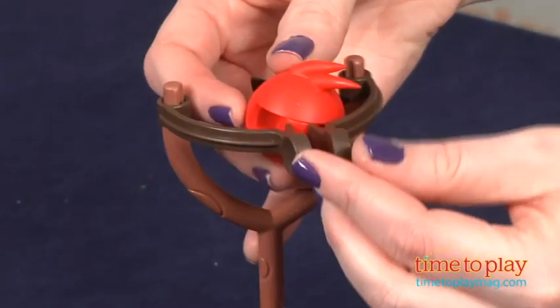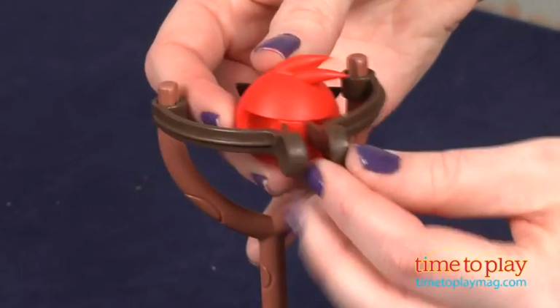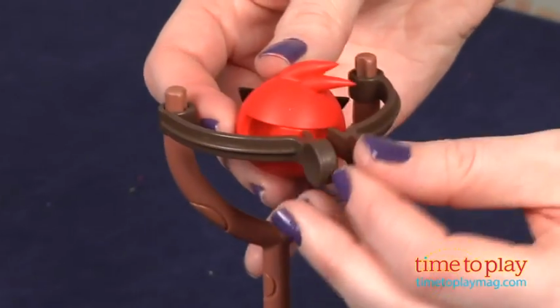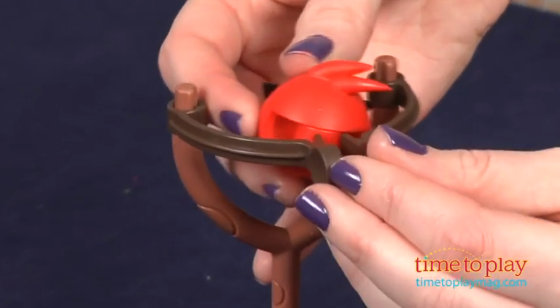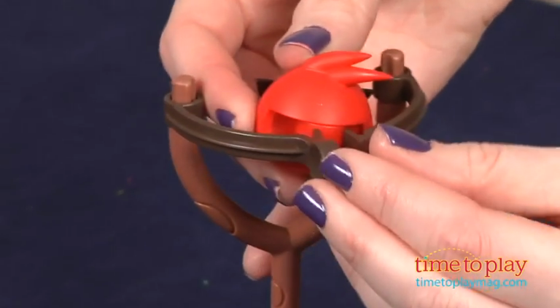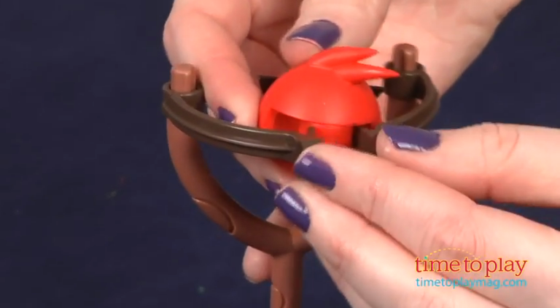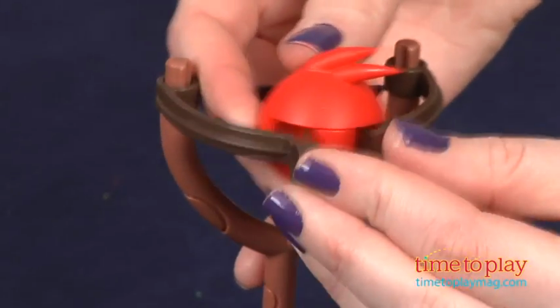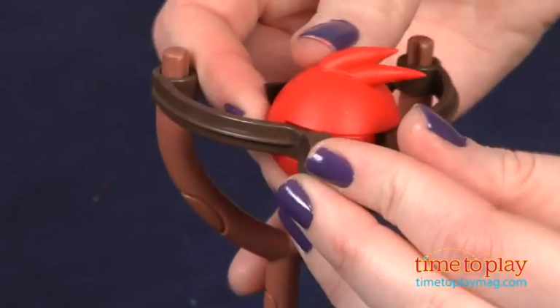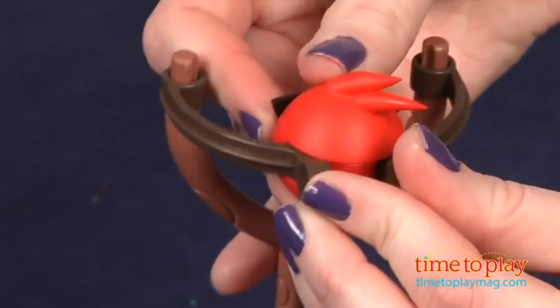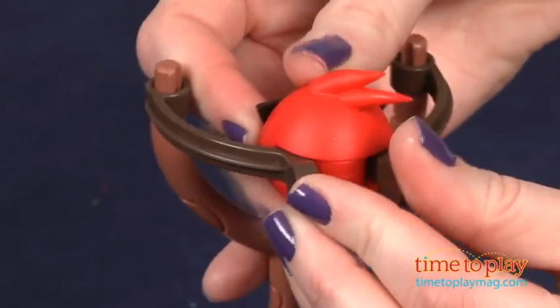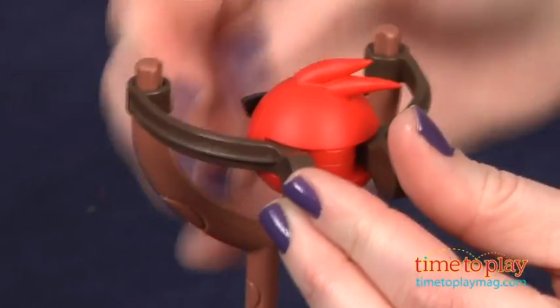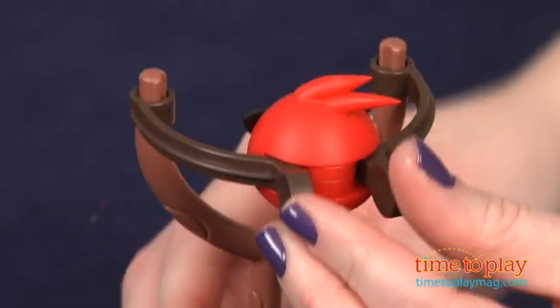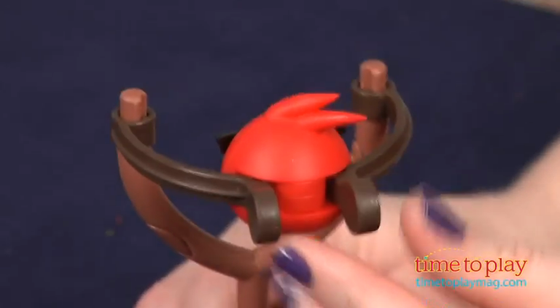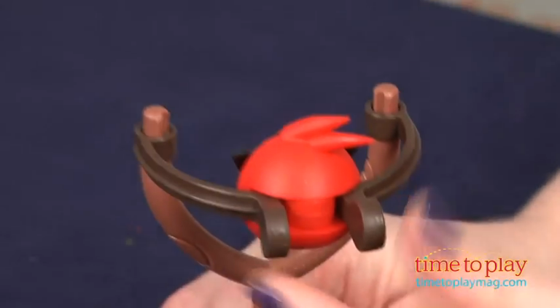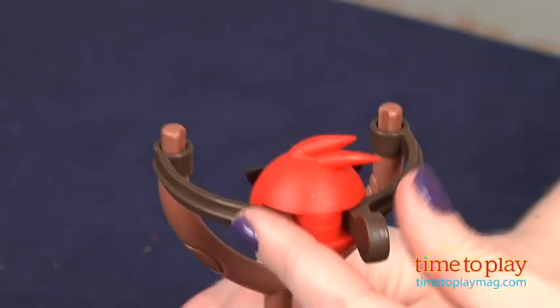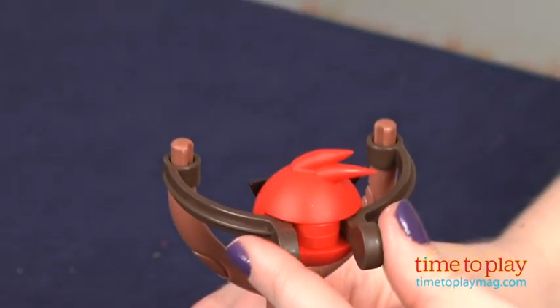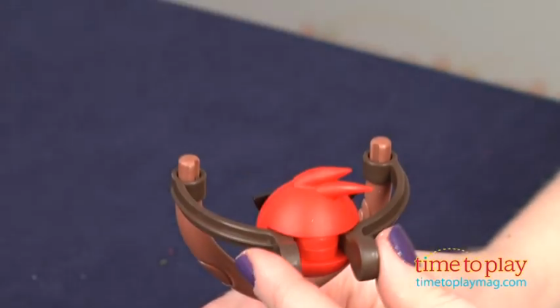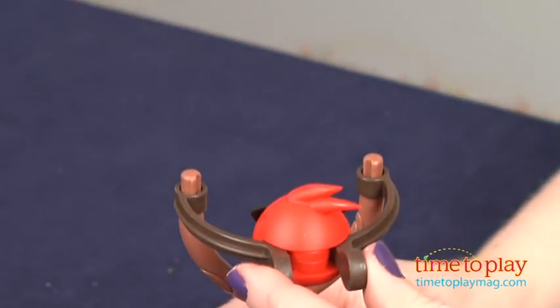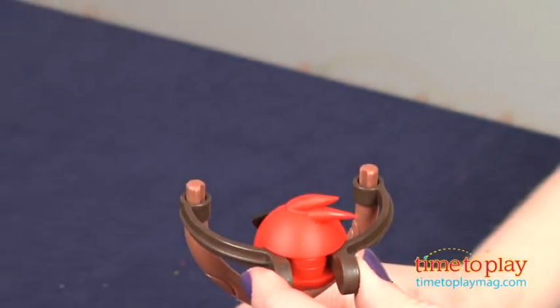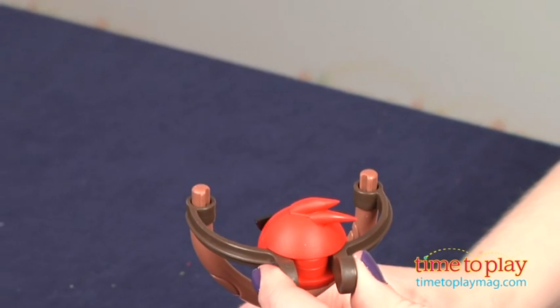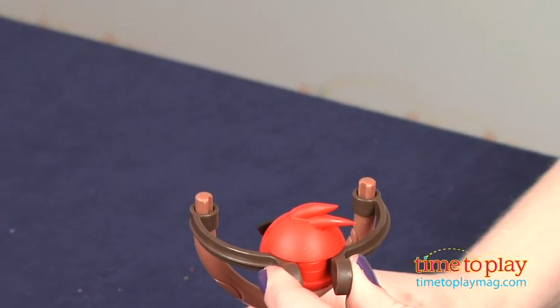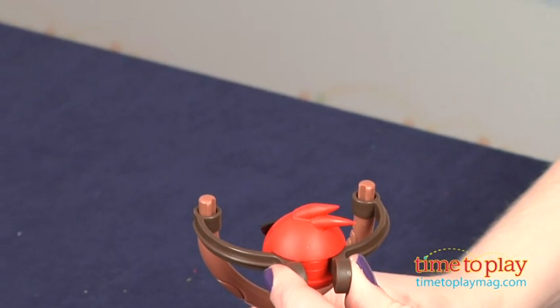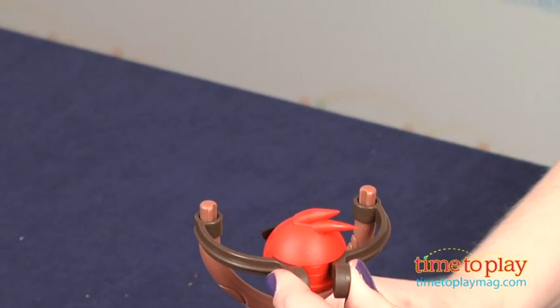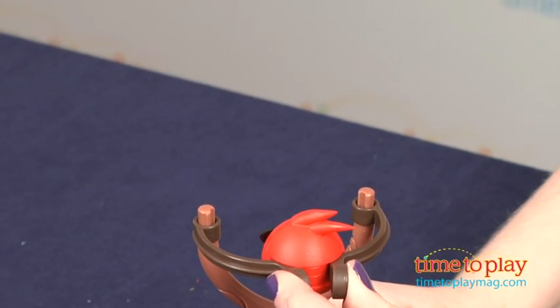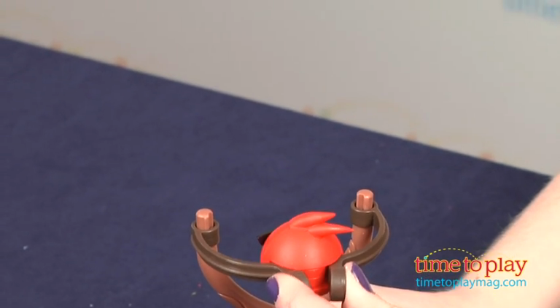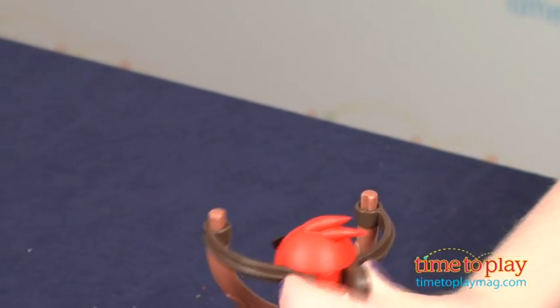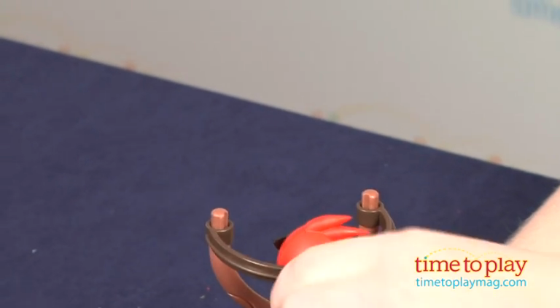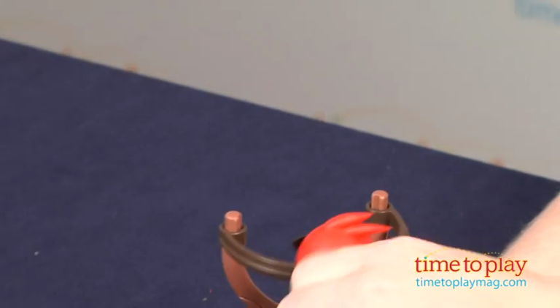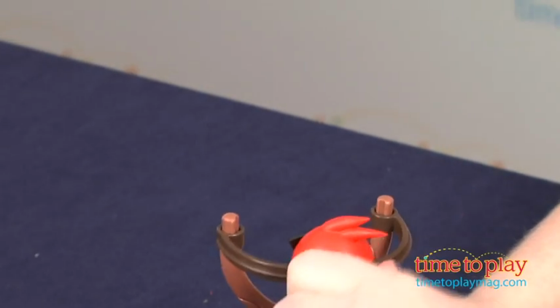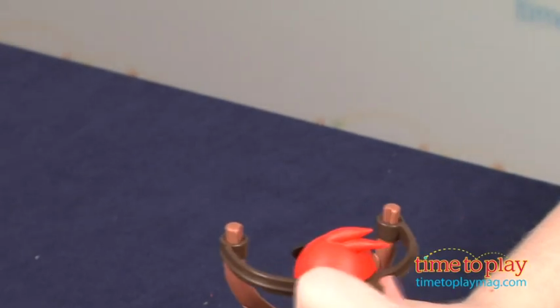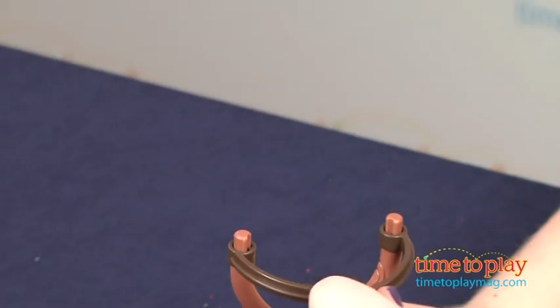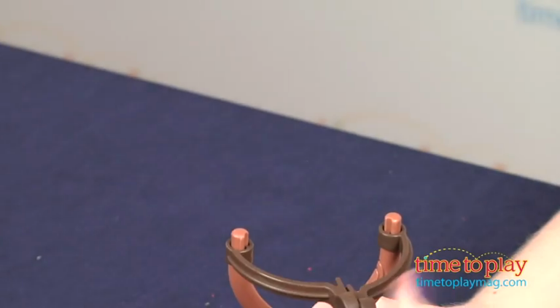To launch, you attach the two pieces of the launcher into the back of one of the birds, and pinch the pieces together to send the bird flying.